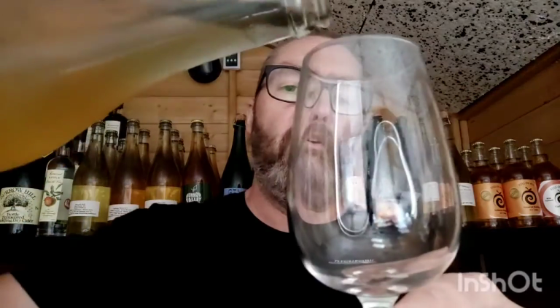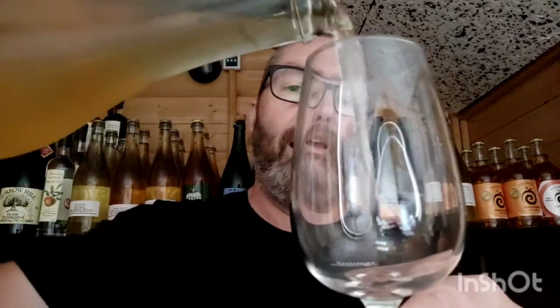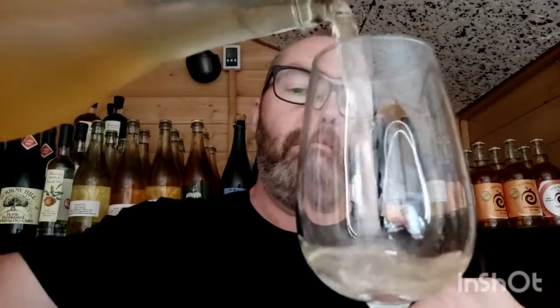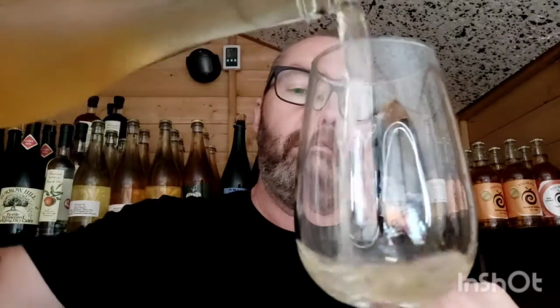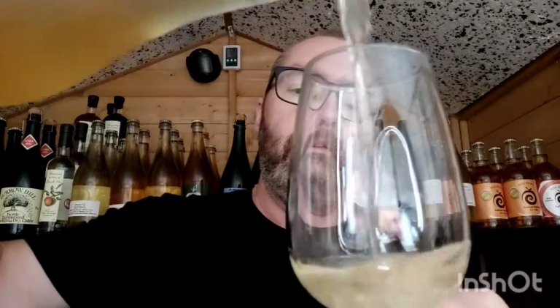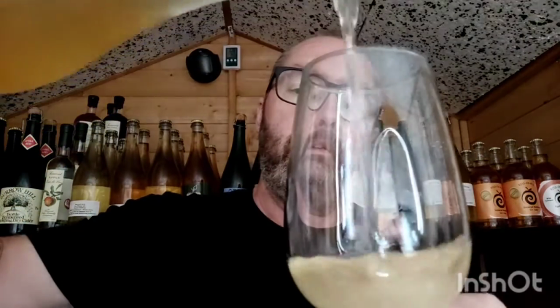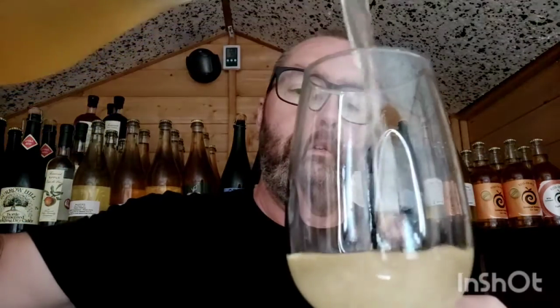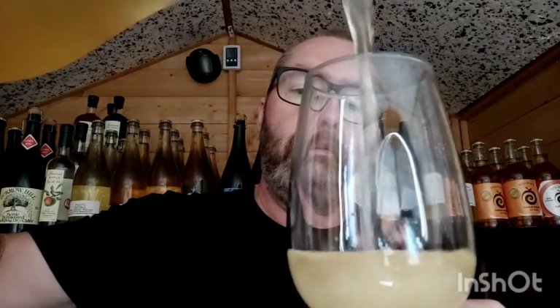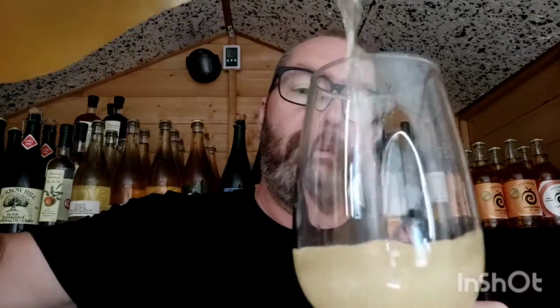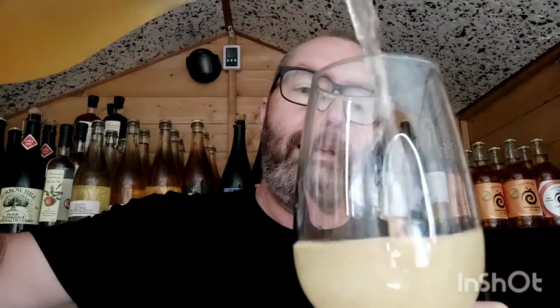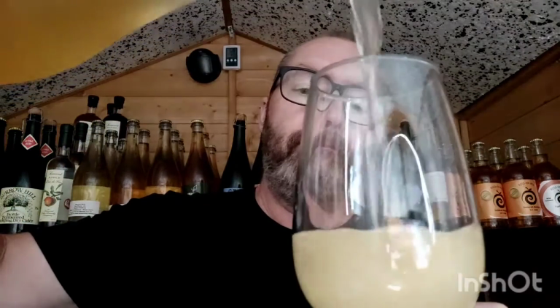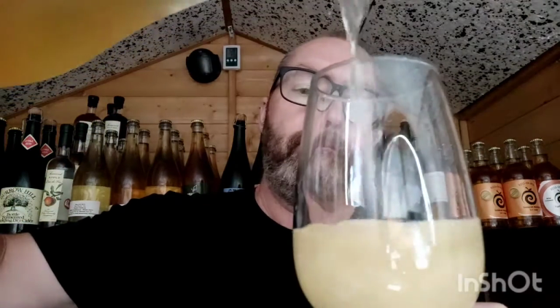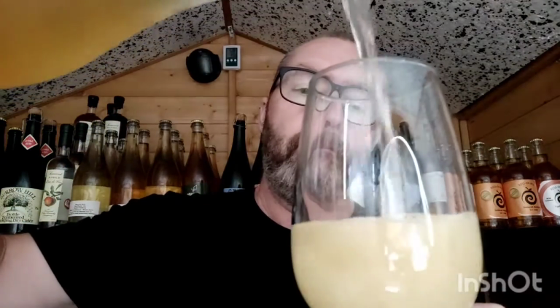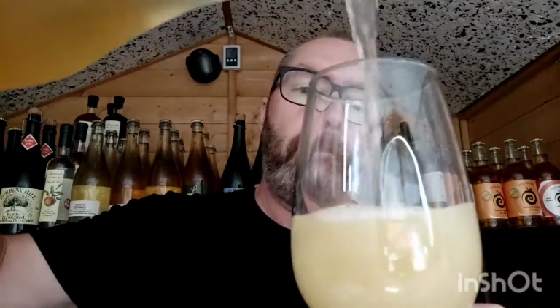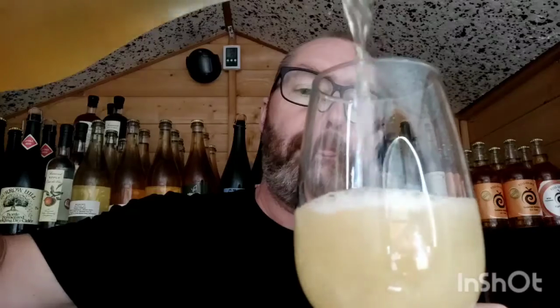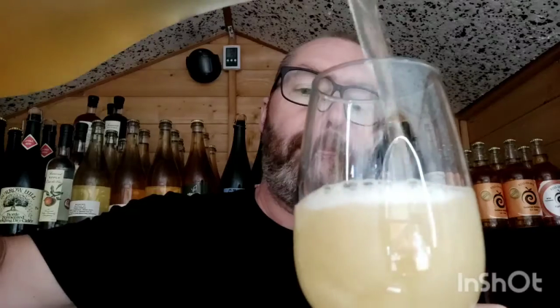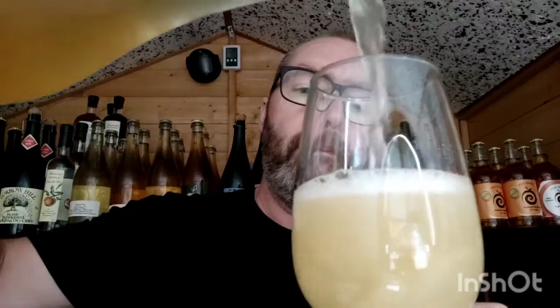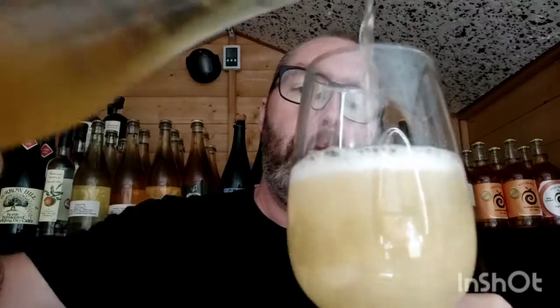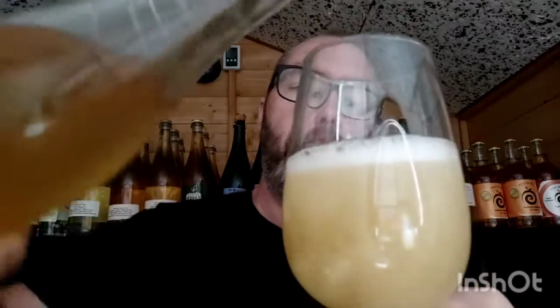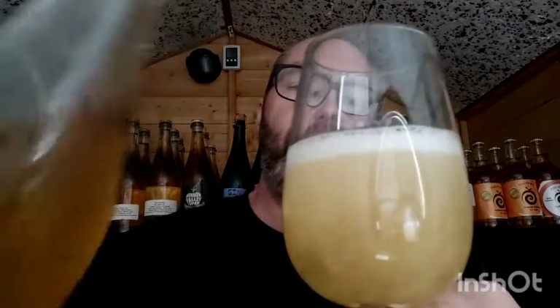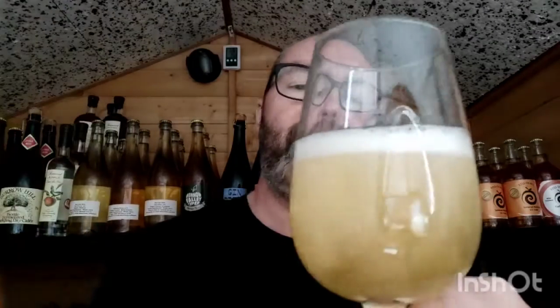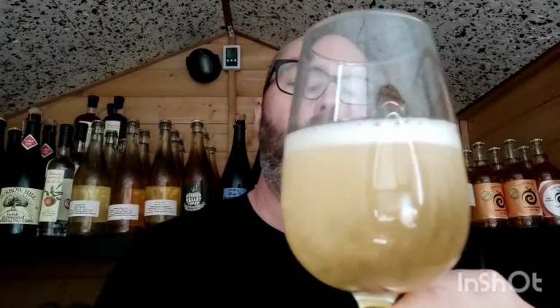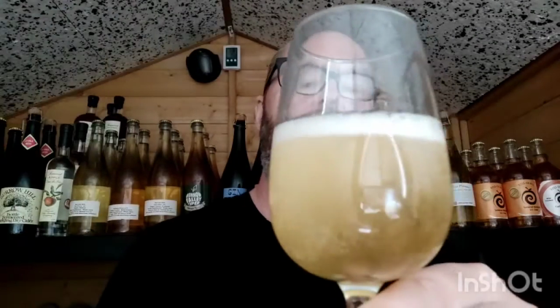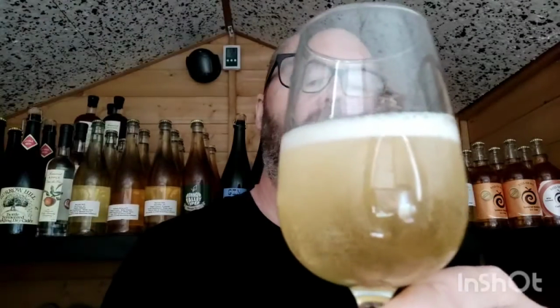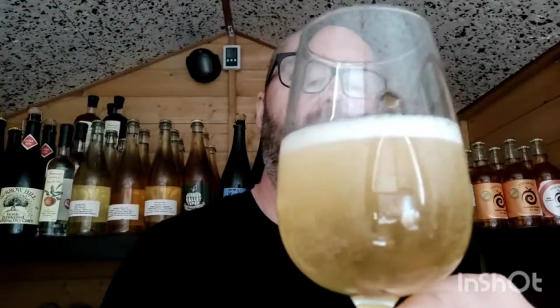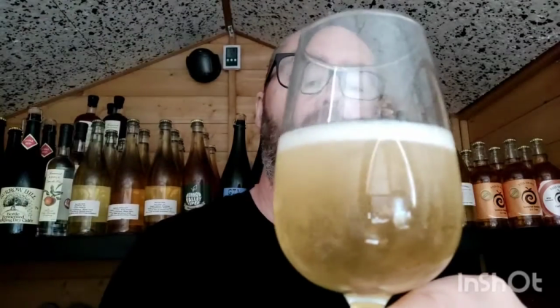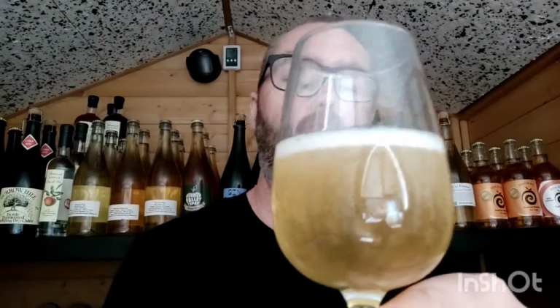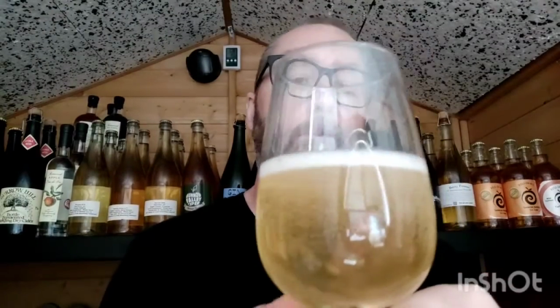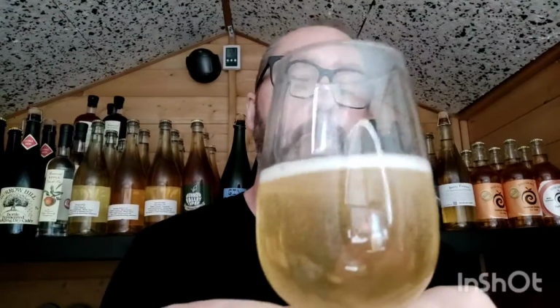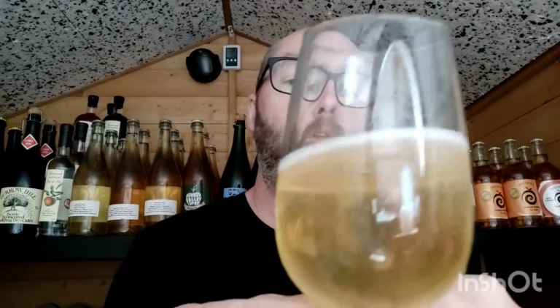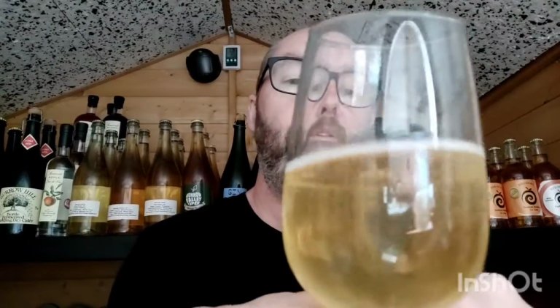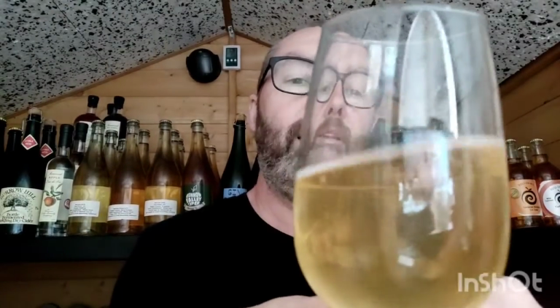Let's pour it out and see what we get. Oh, there's some fizz in that all right. Look at that. Lovely.